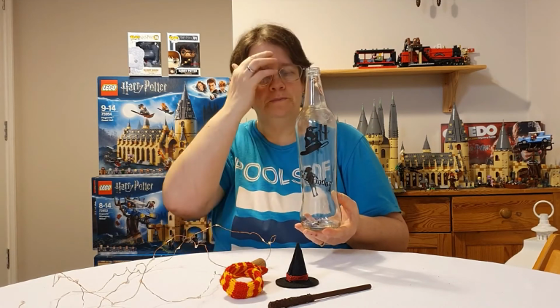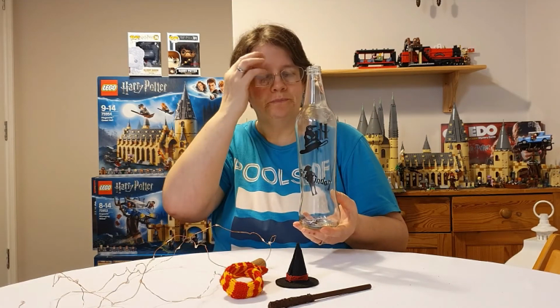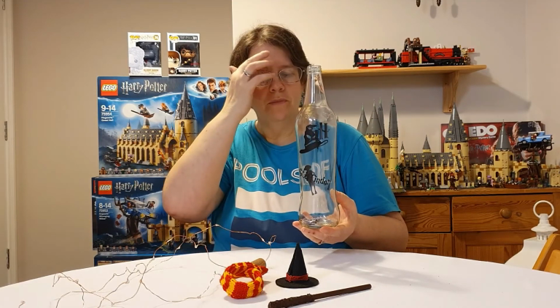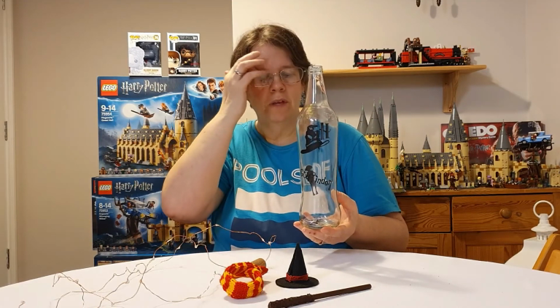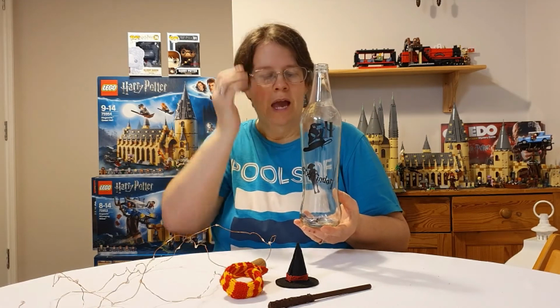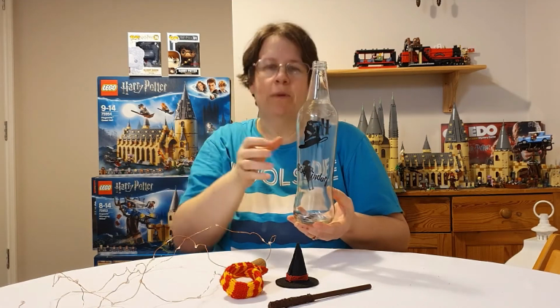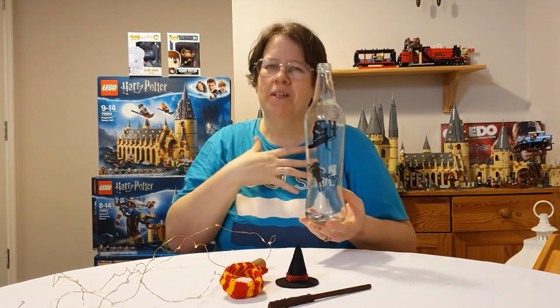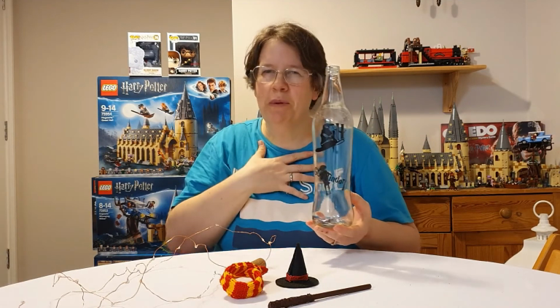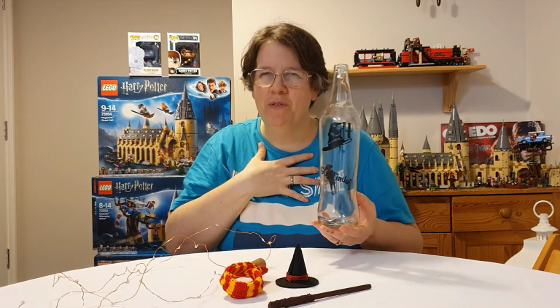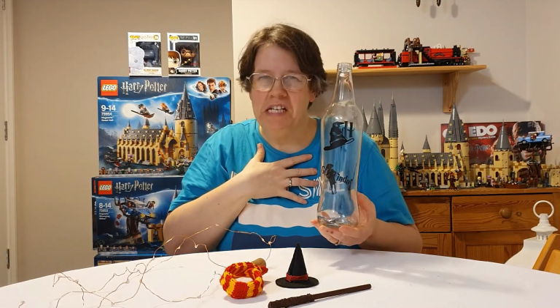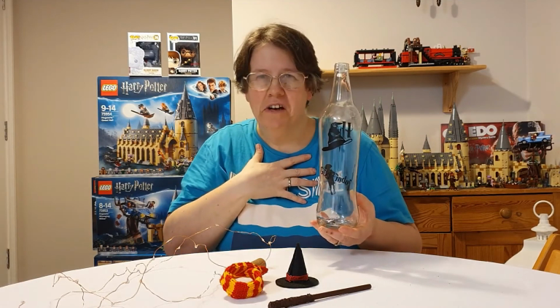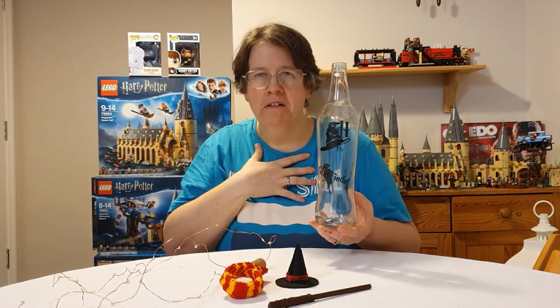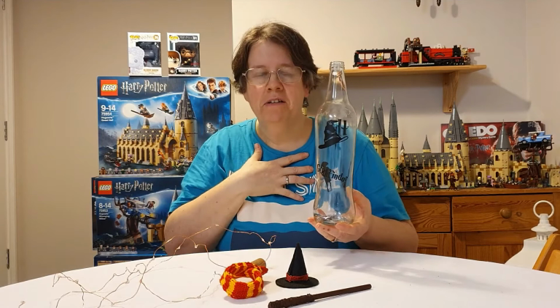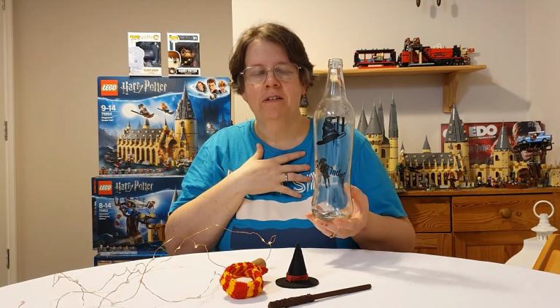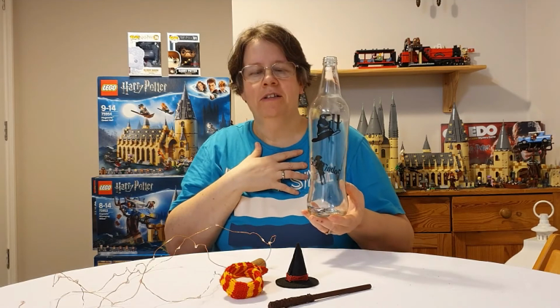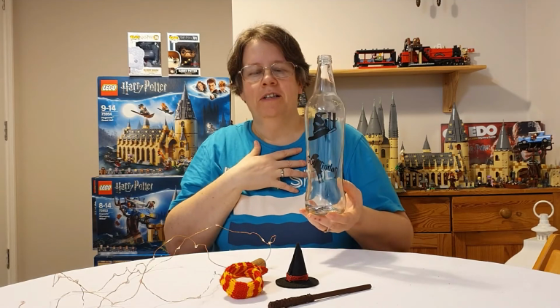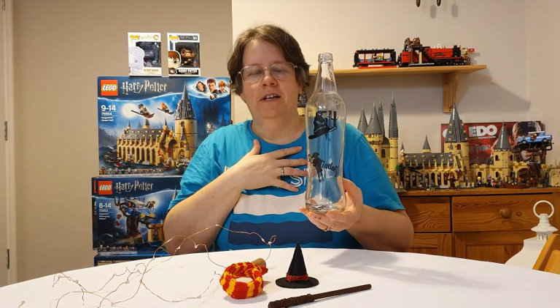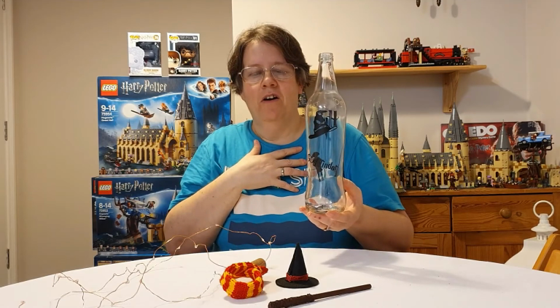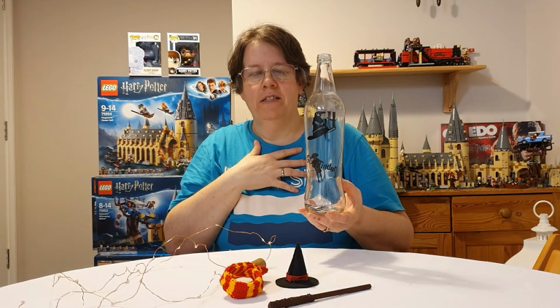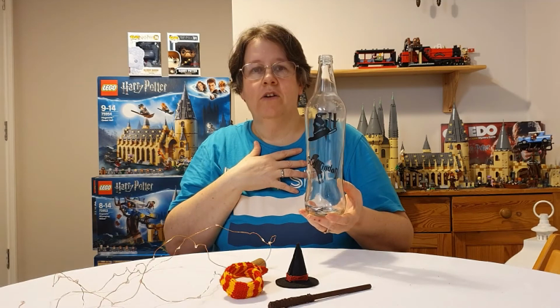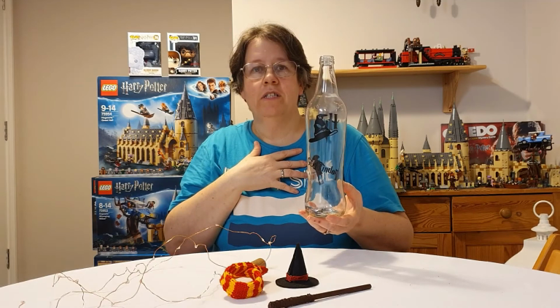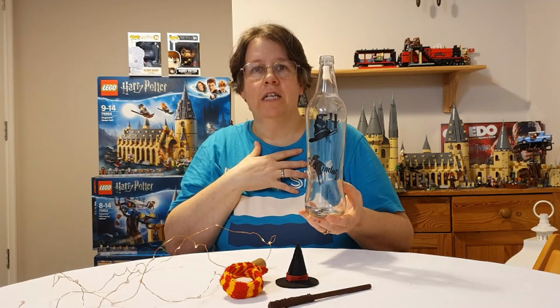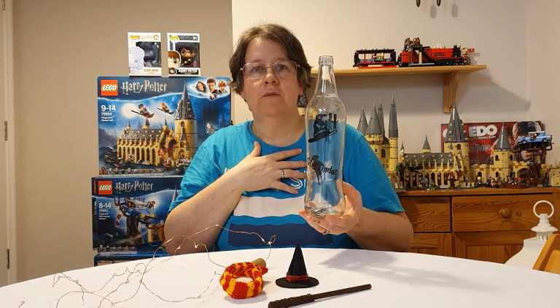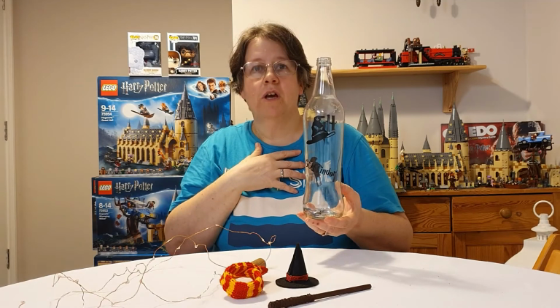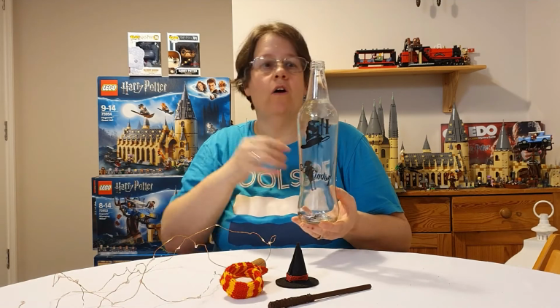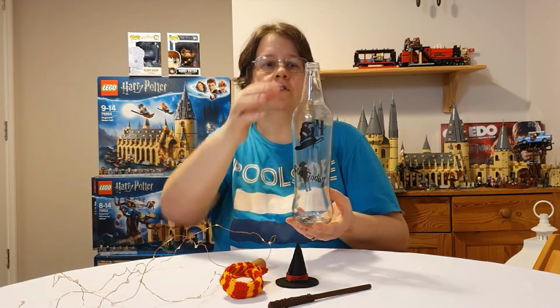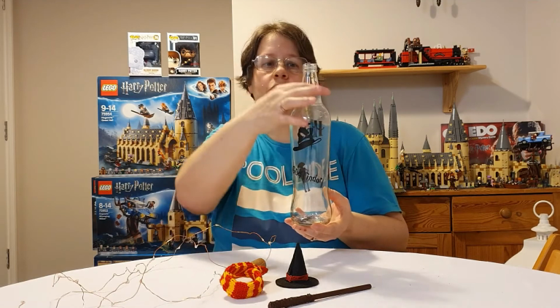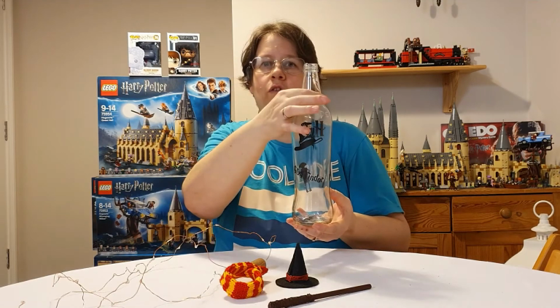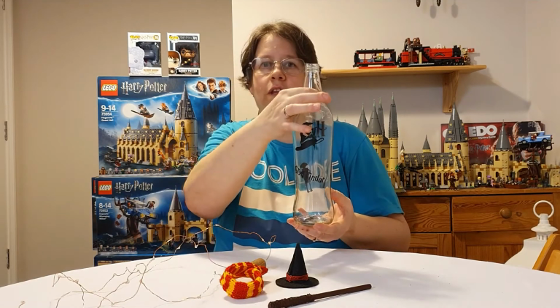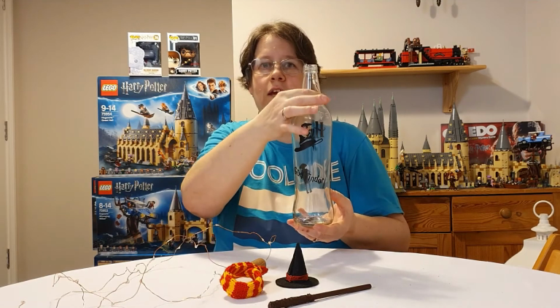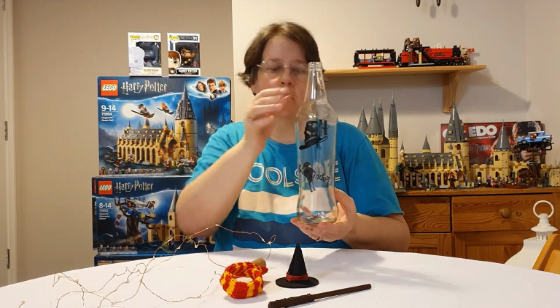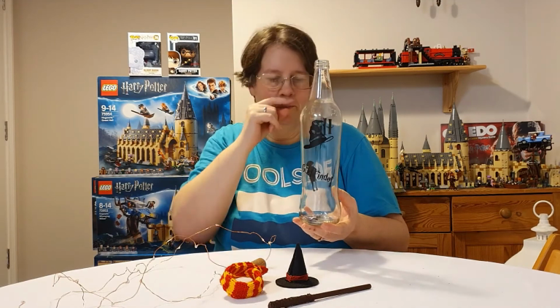Because I'm a bit of a knitter, I decided to knit some scarves to fit around the neck of the bottle.